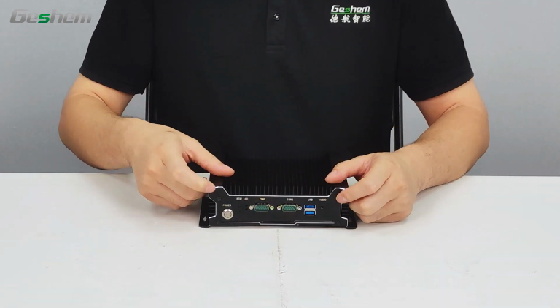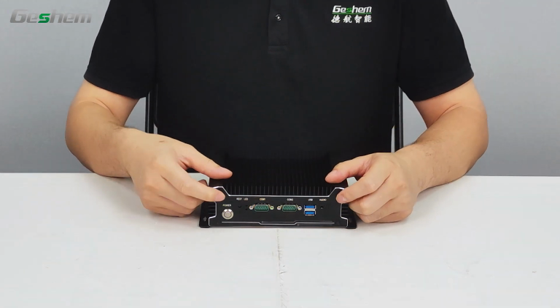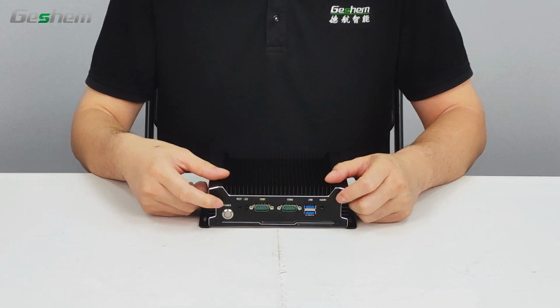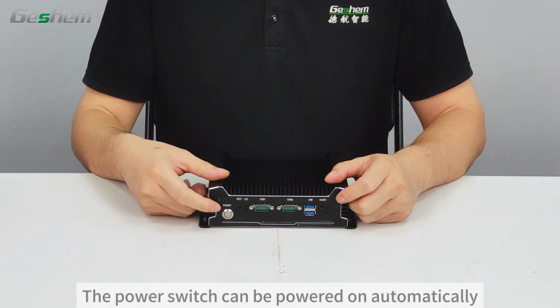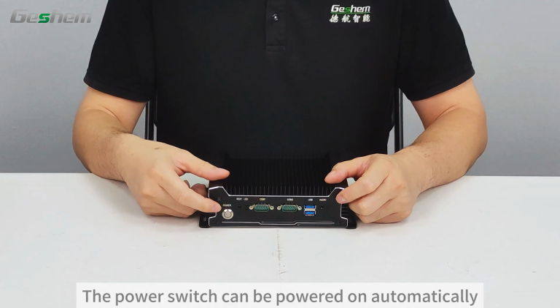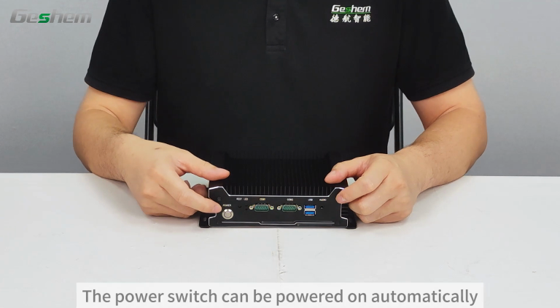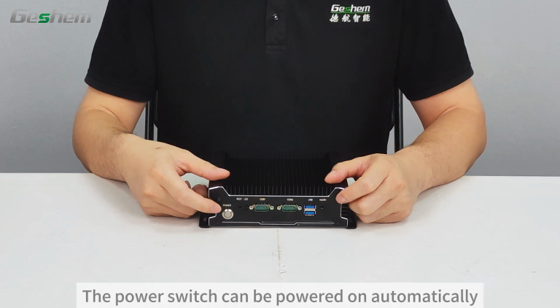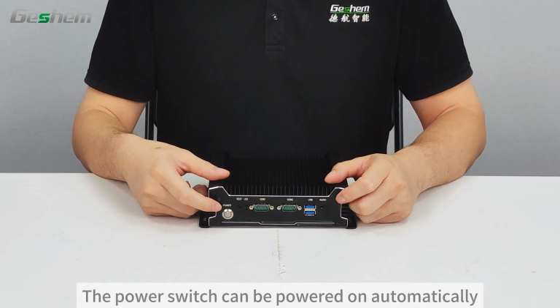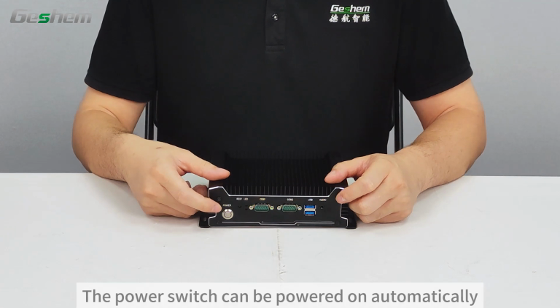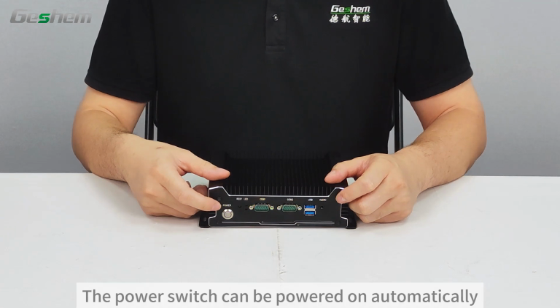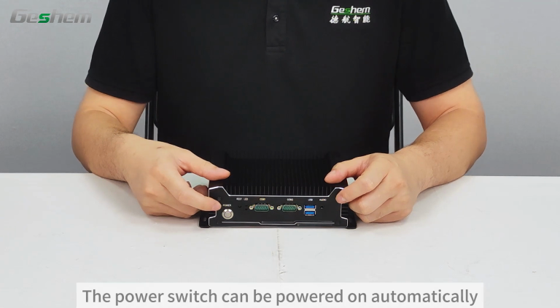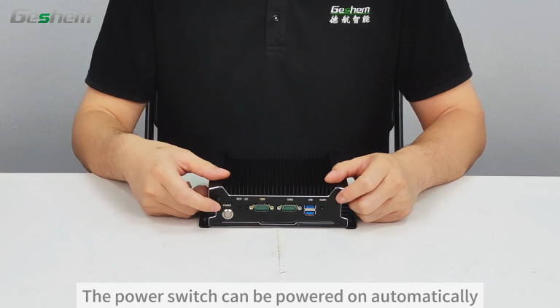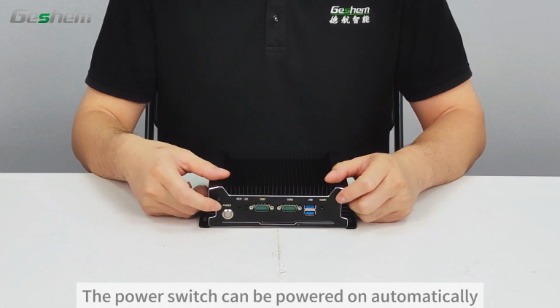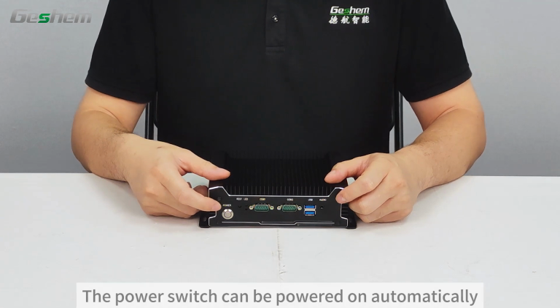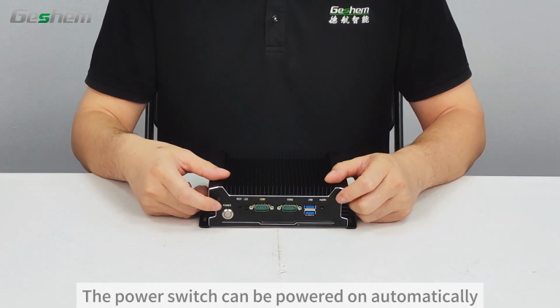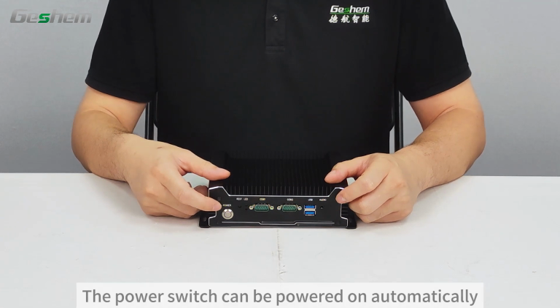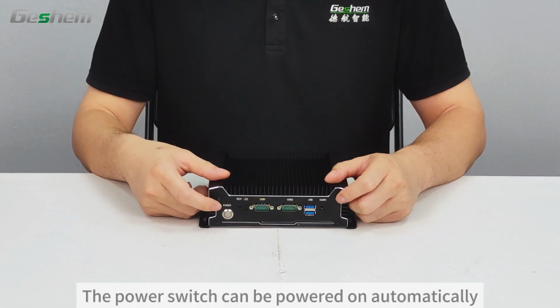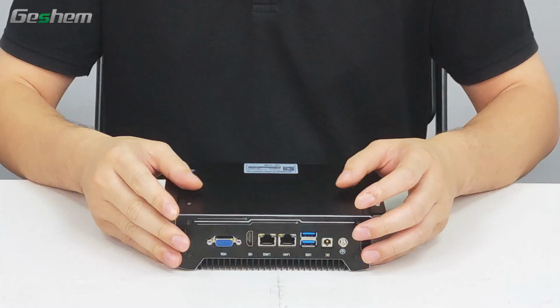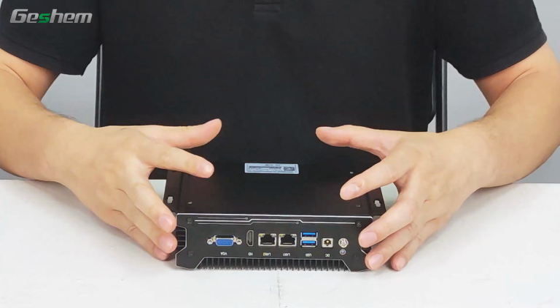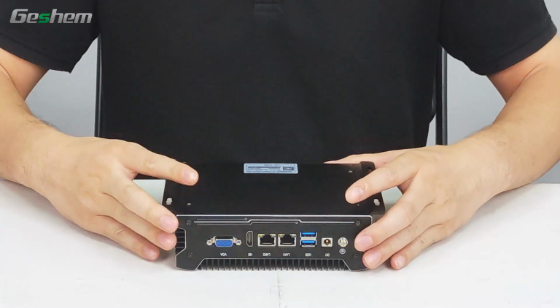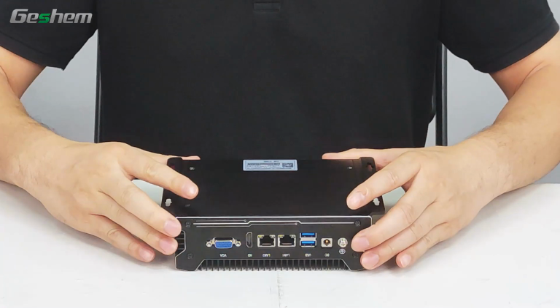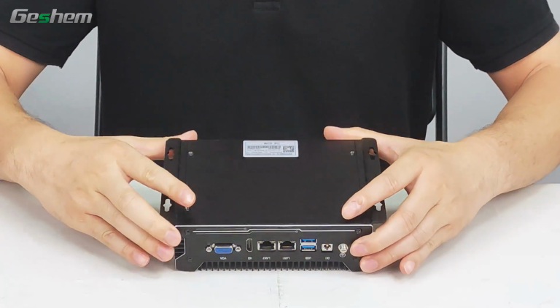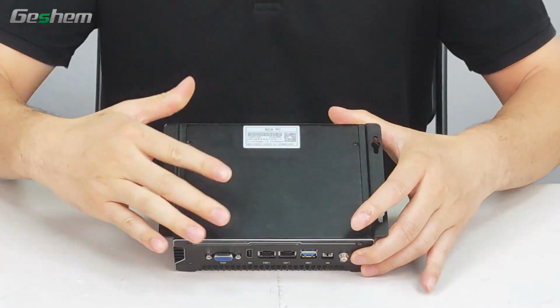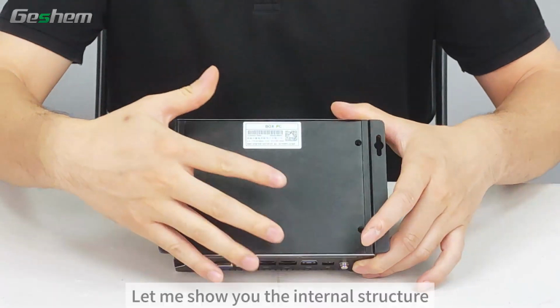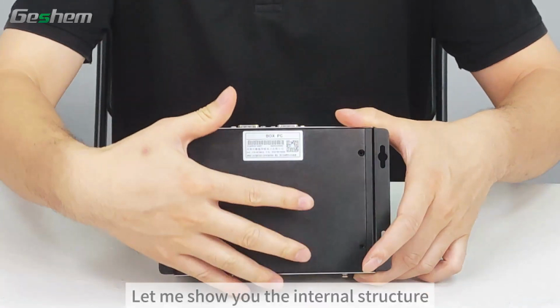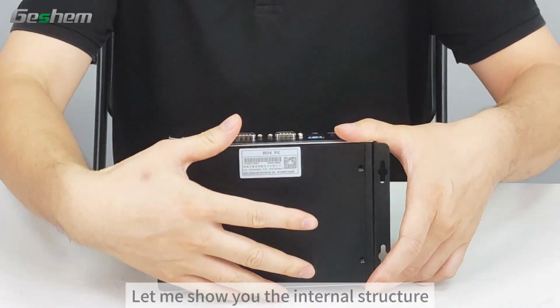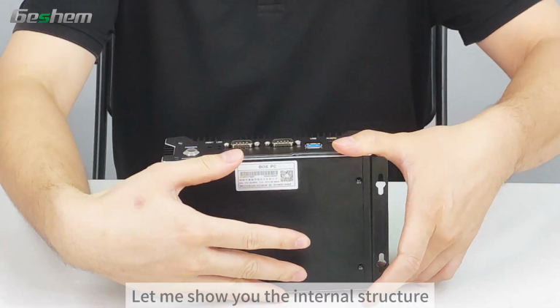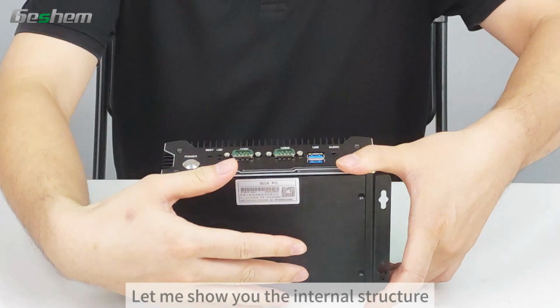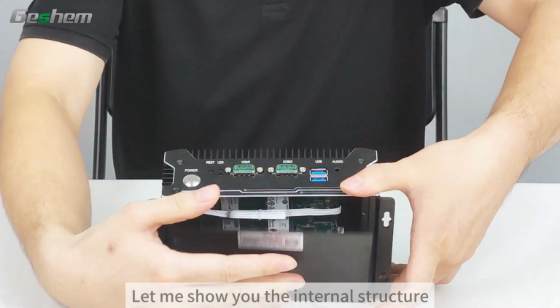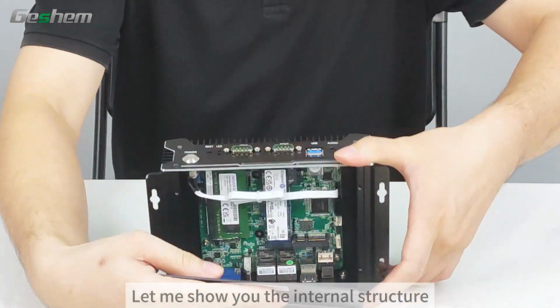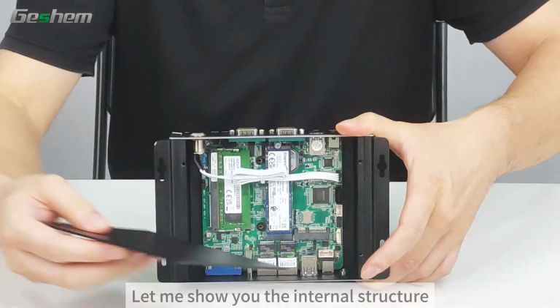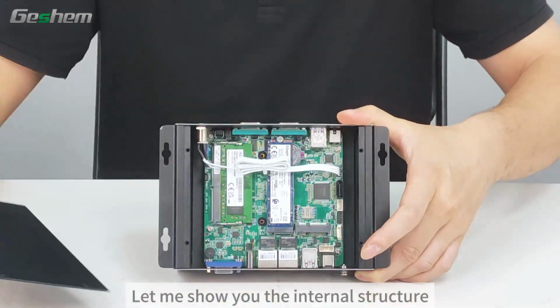The power switch can be powered on automatically. Let me show you the internal structure.